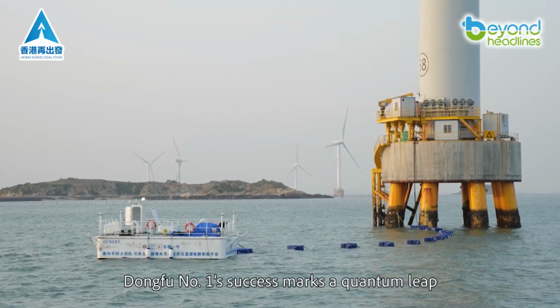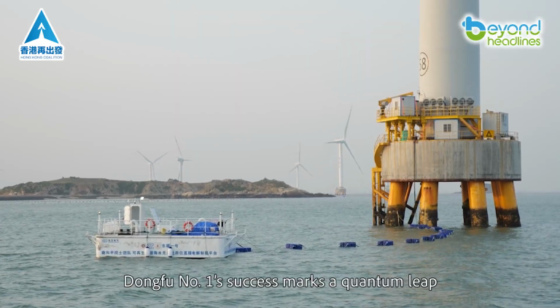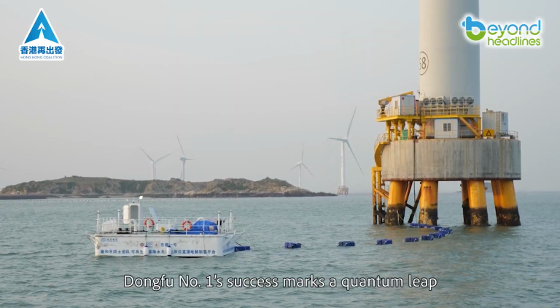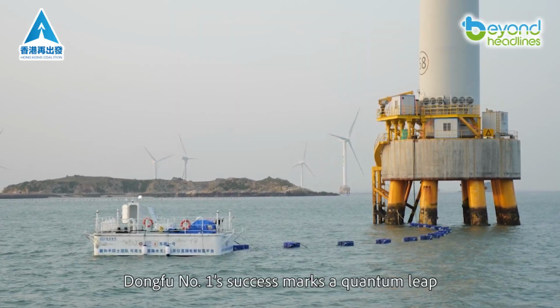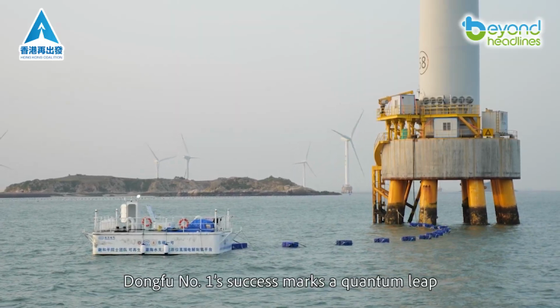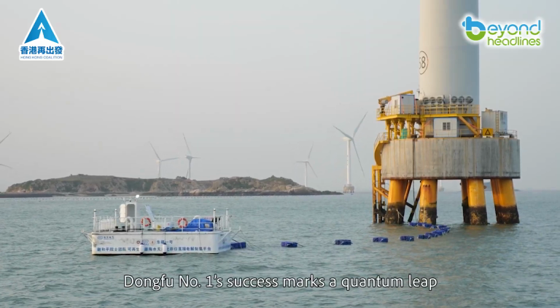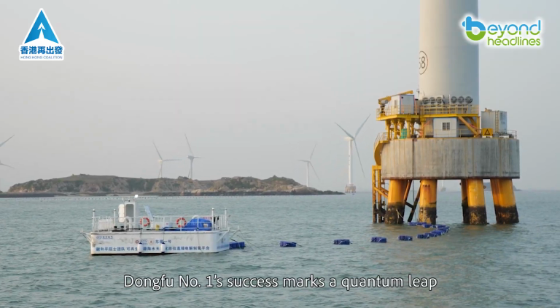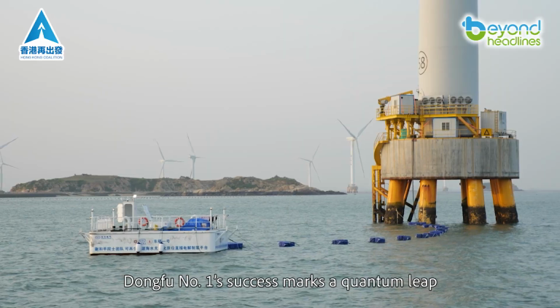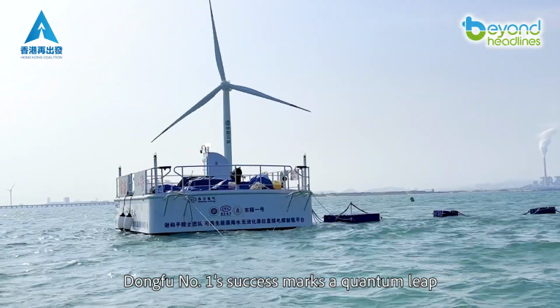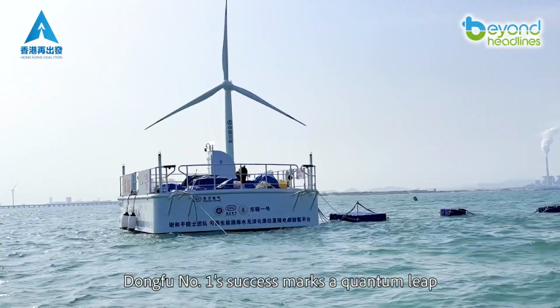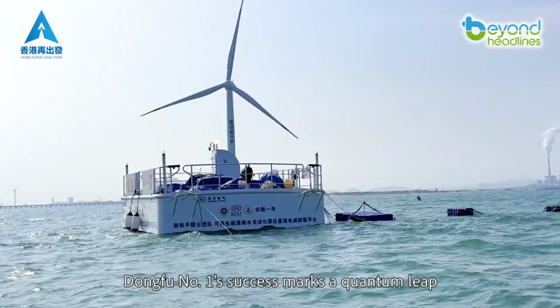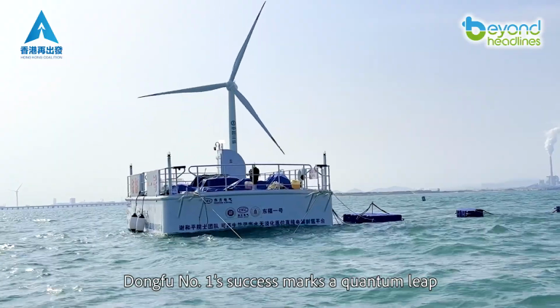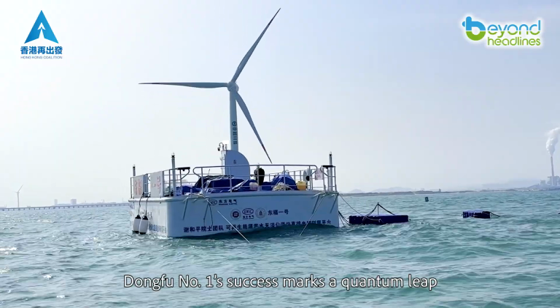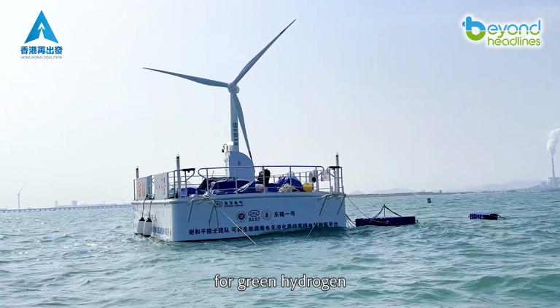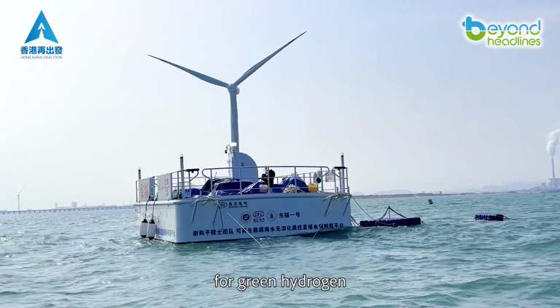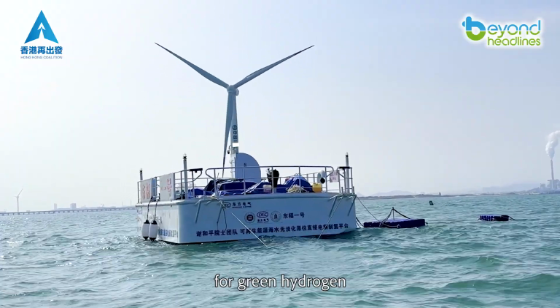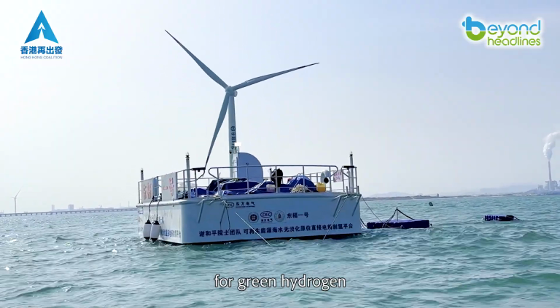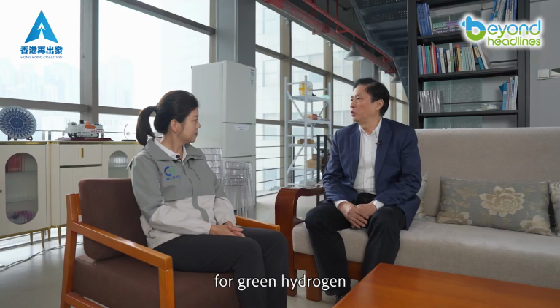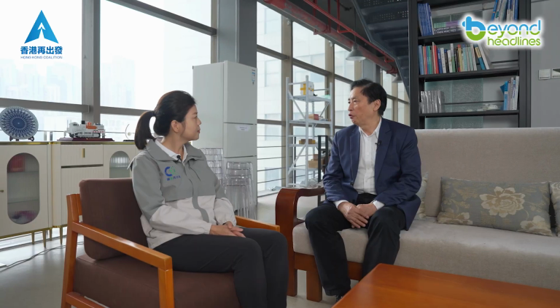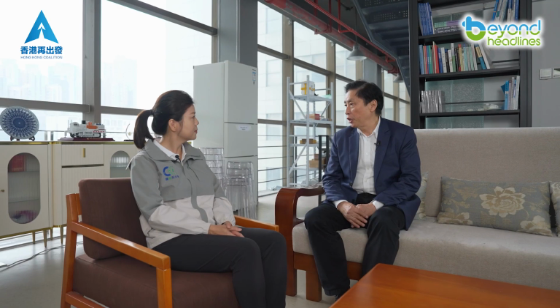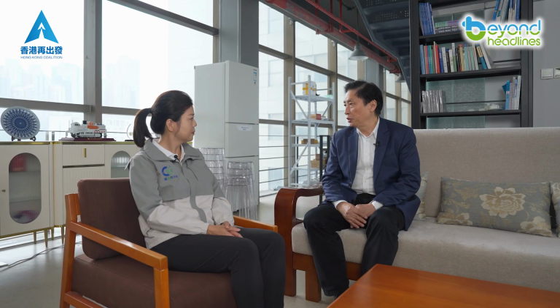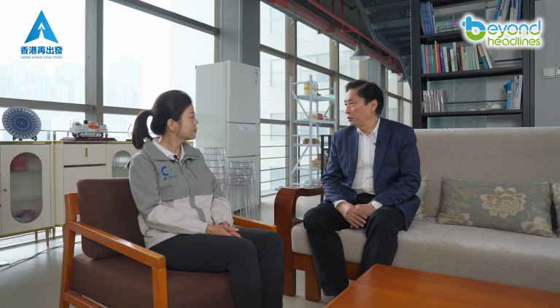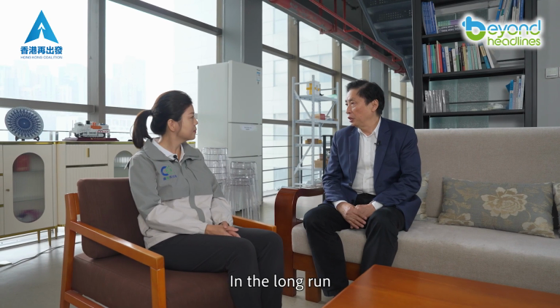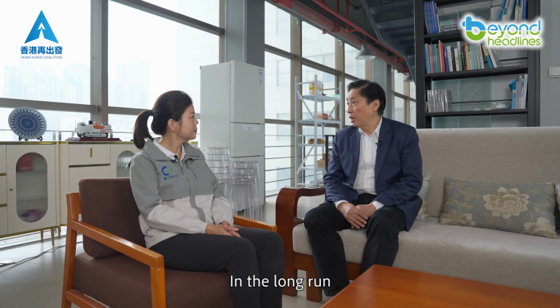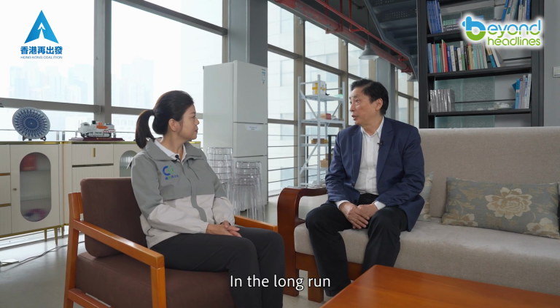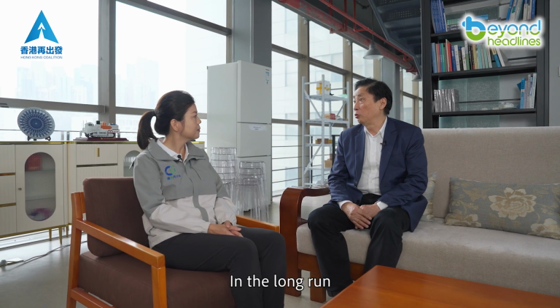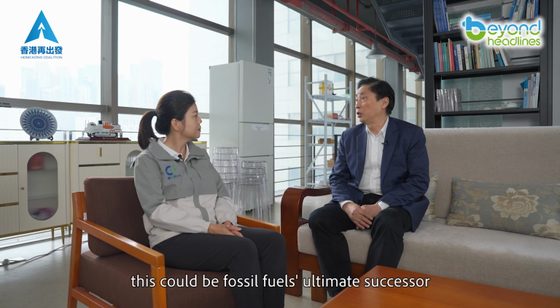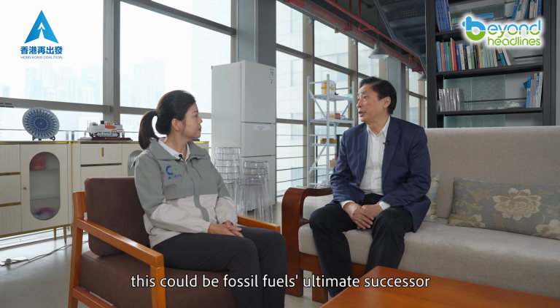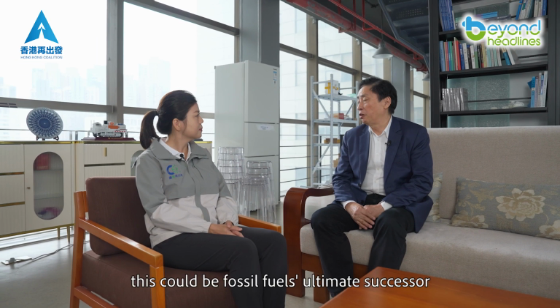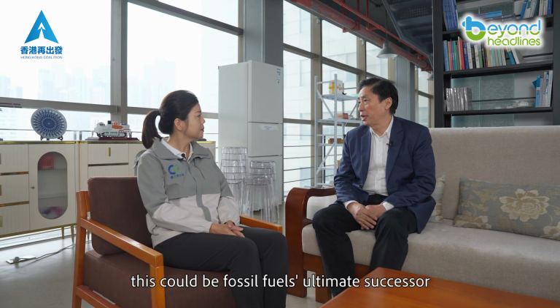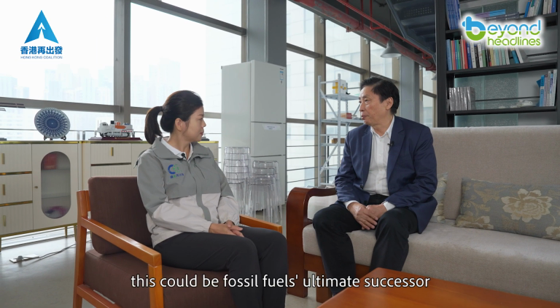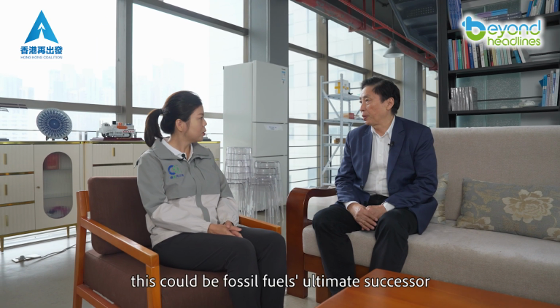Dongfu No.1's success marks a quantum leap for green hydrogen. In the long run, this could be fossil fuels' ultimate successor.